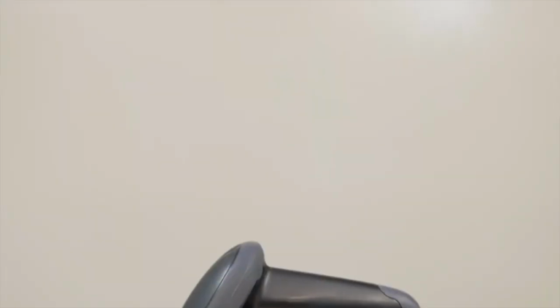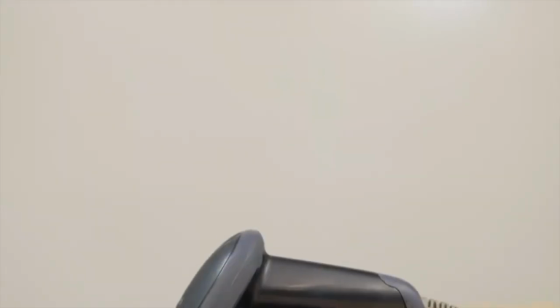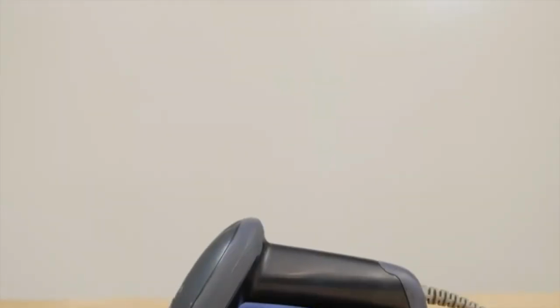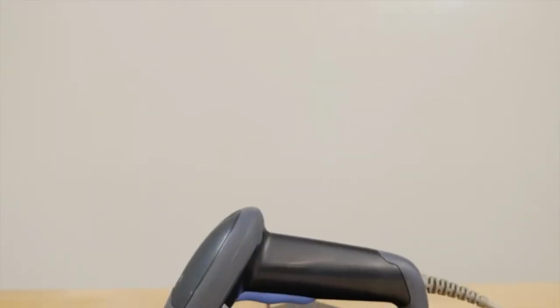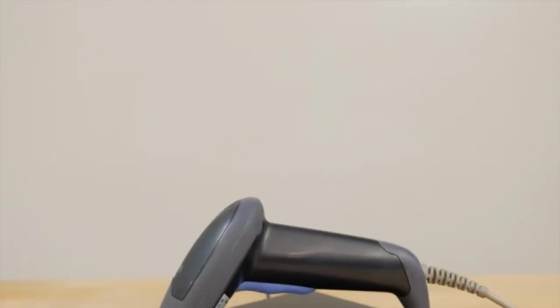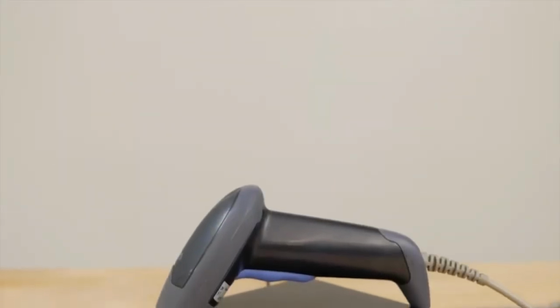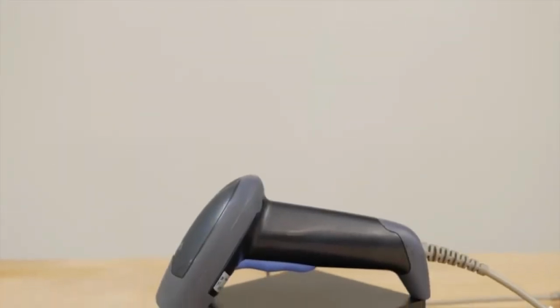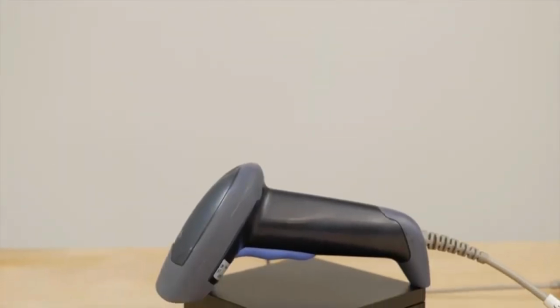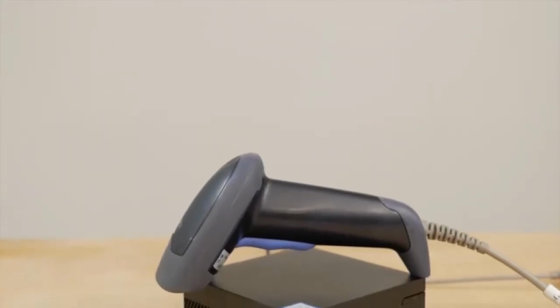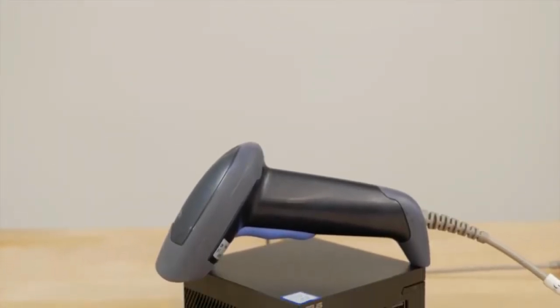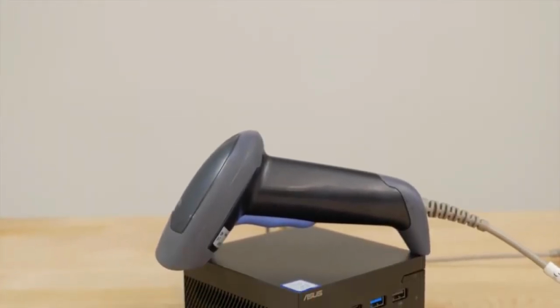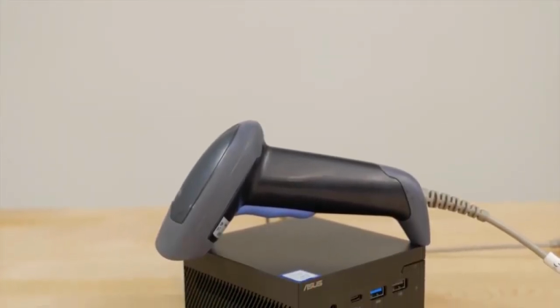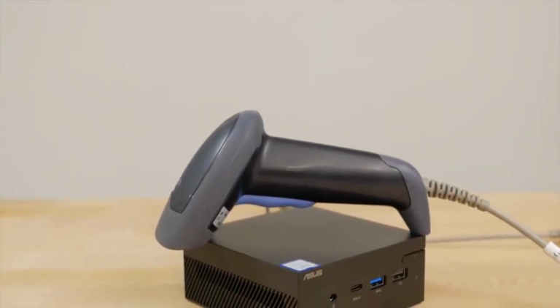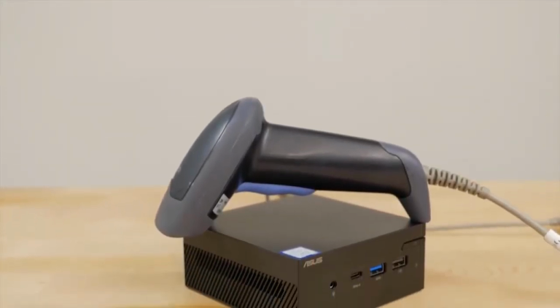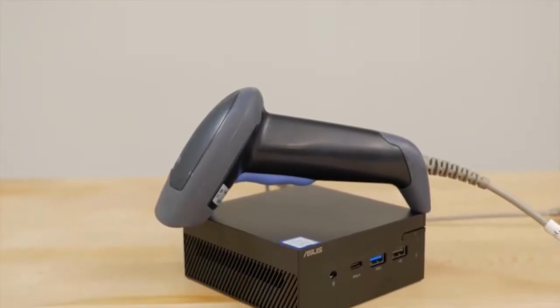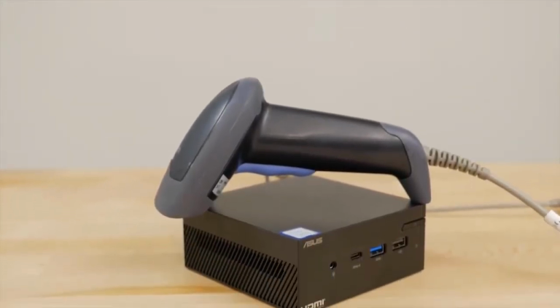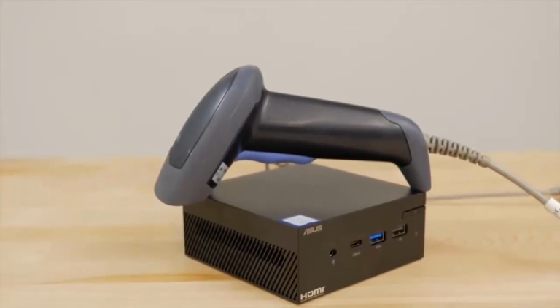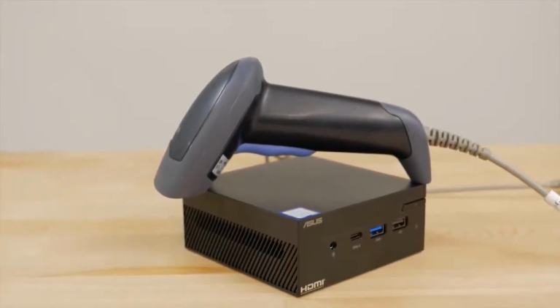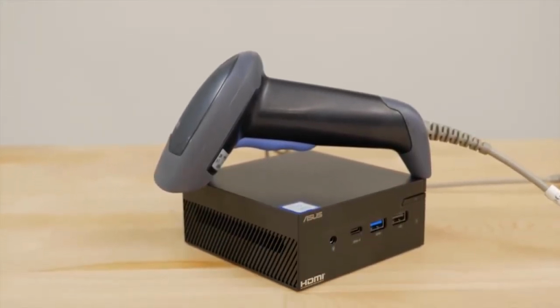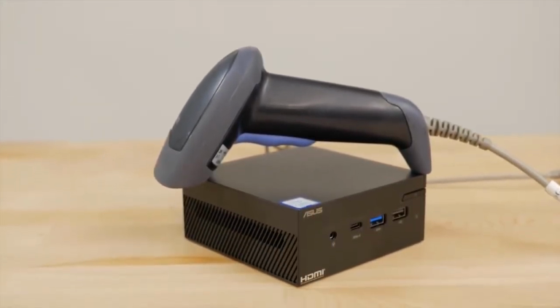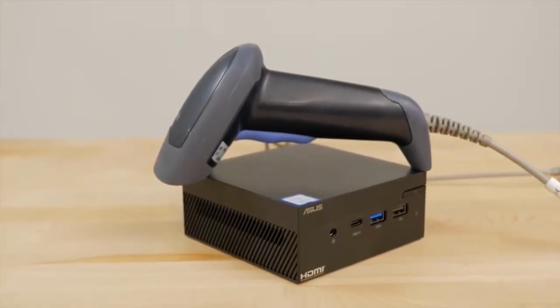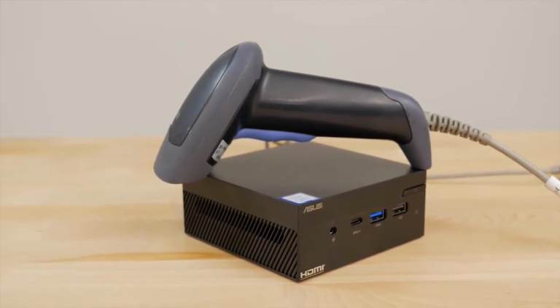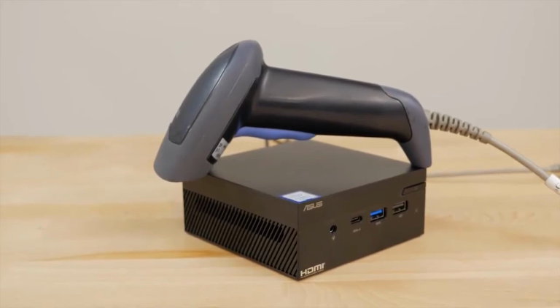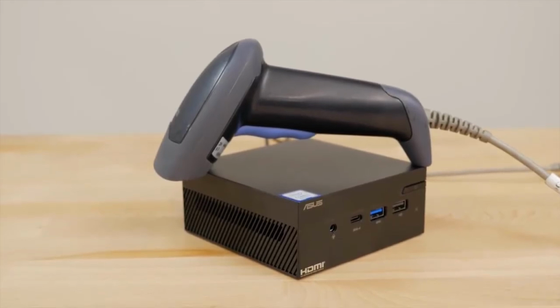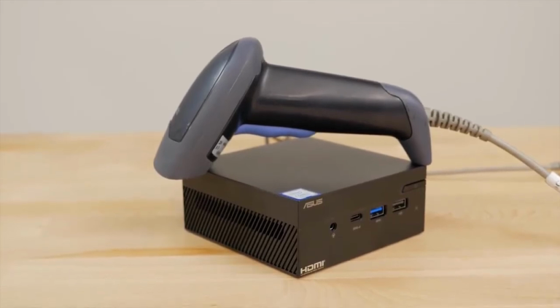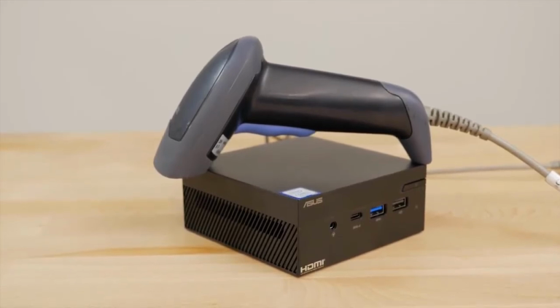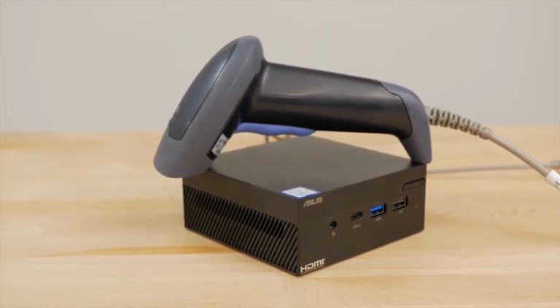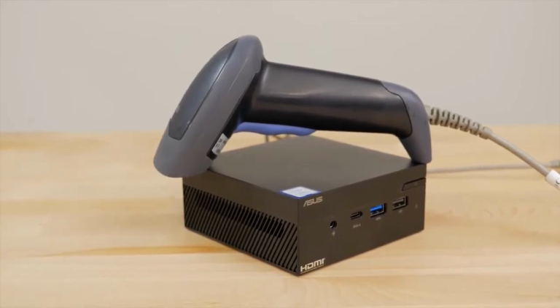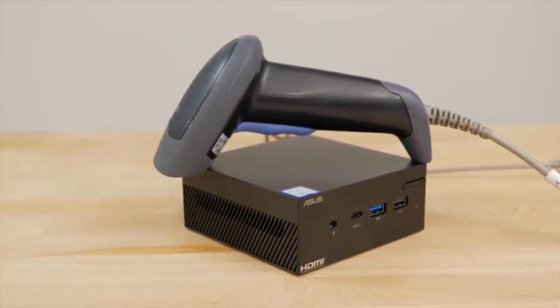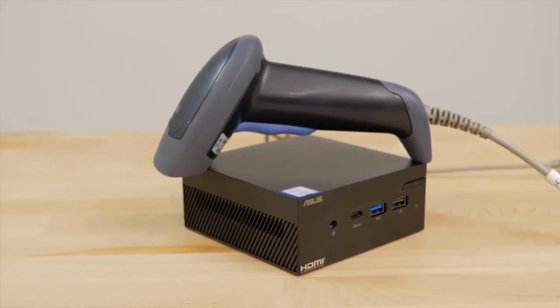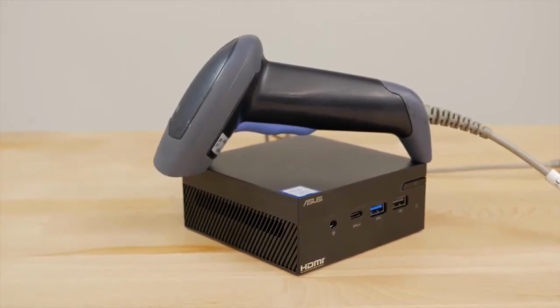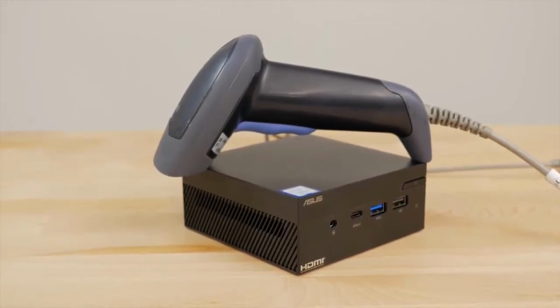These port options make the PN60 compatible with legacy devices that drive your business, such as printers, barcode scanners, and digital signage.